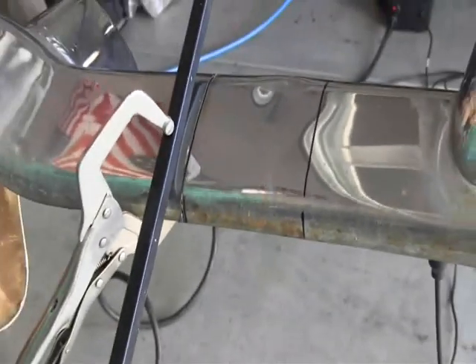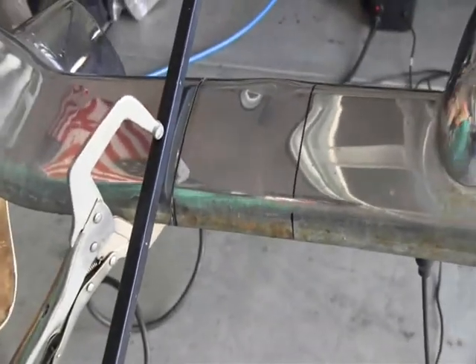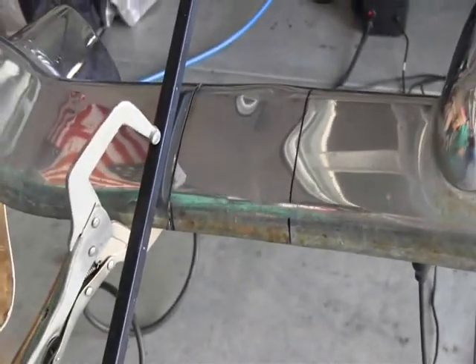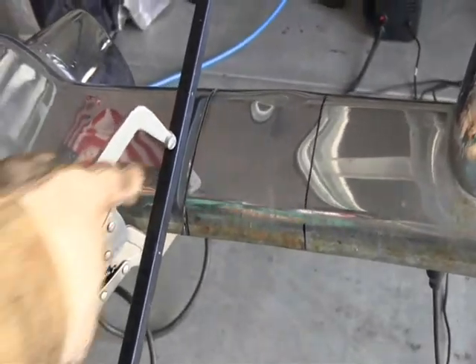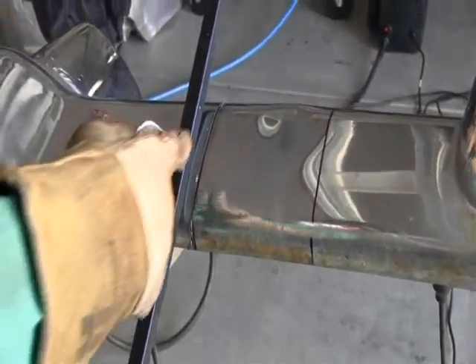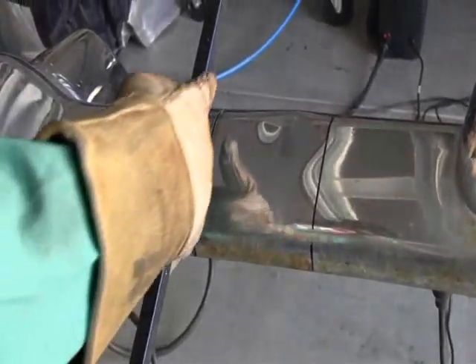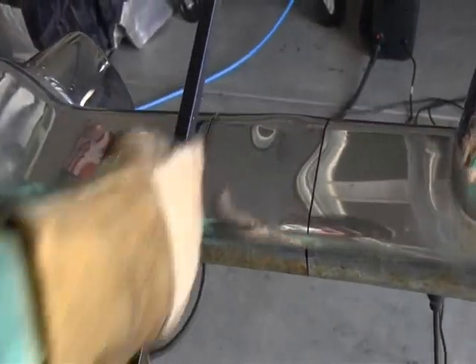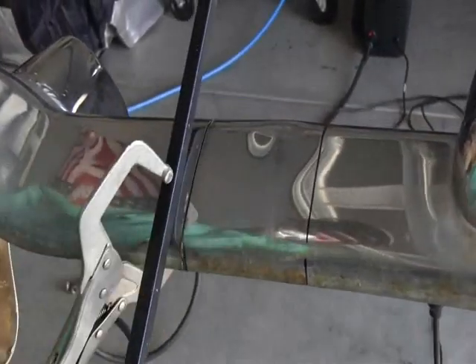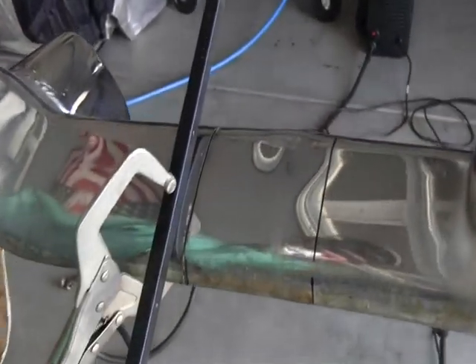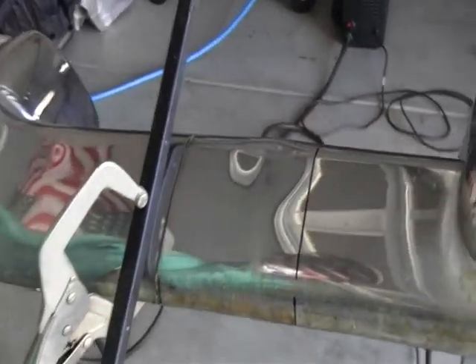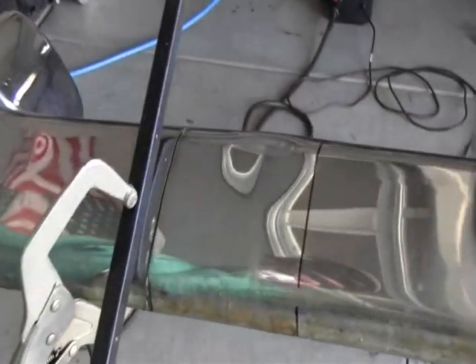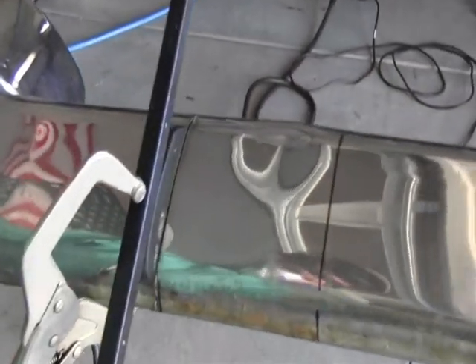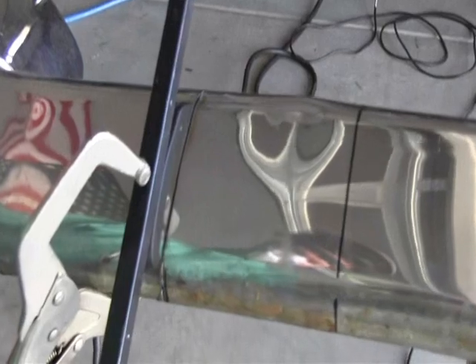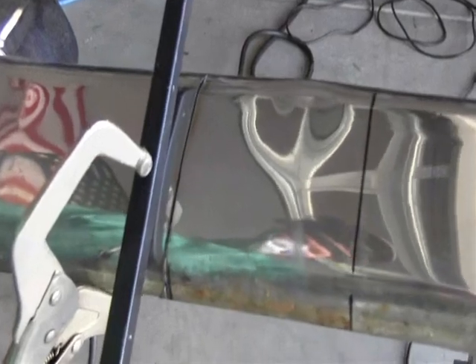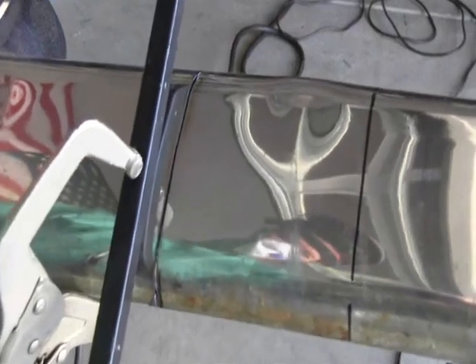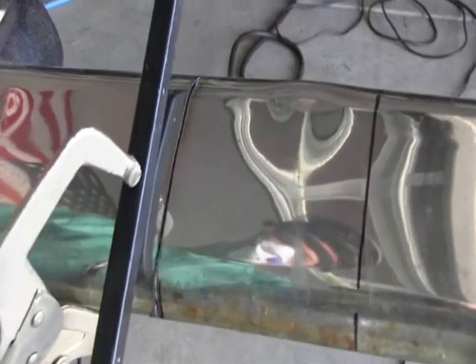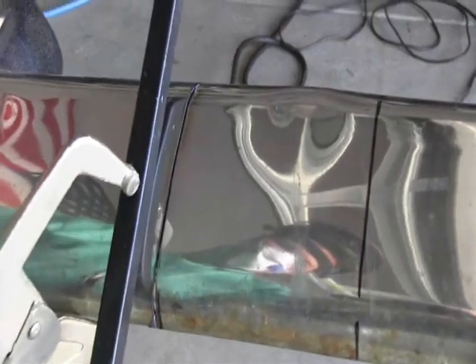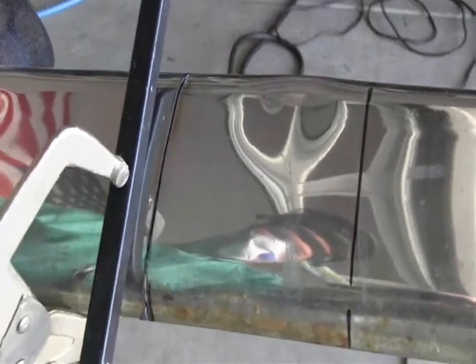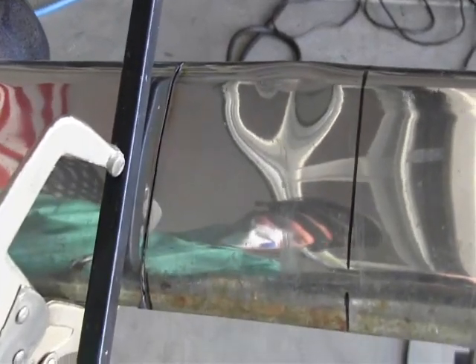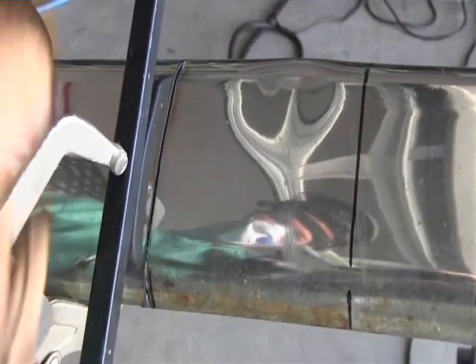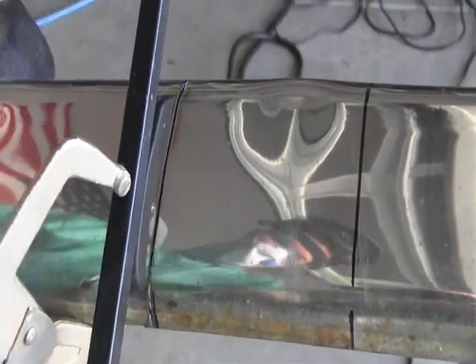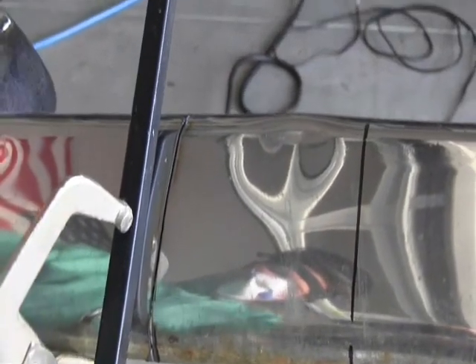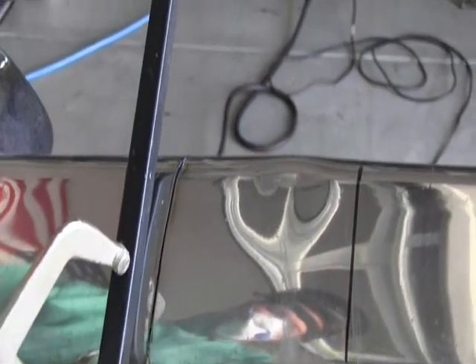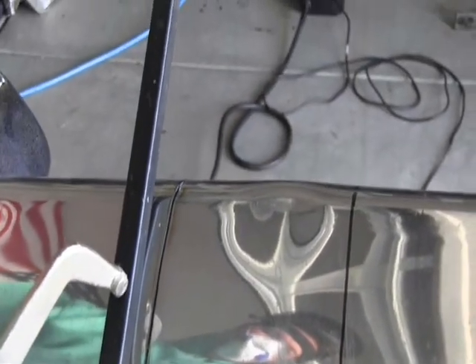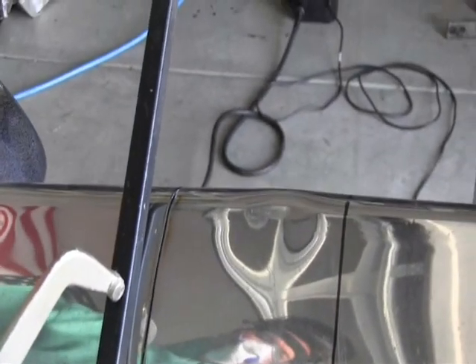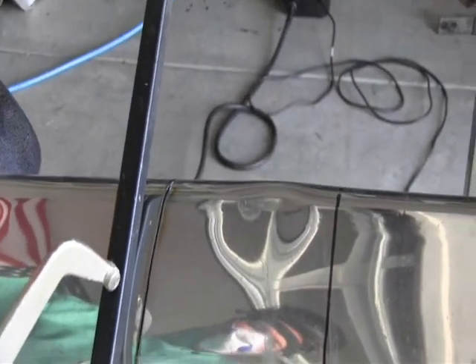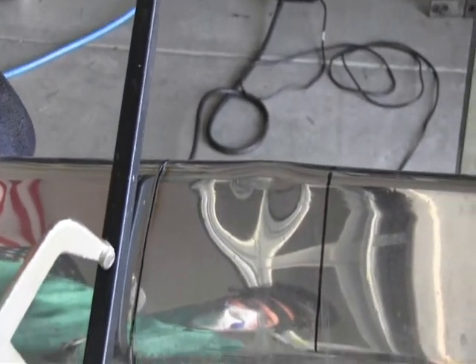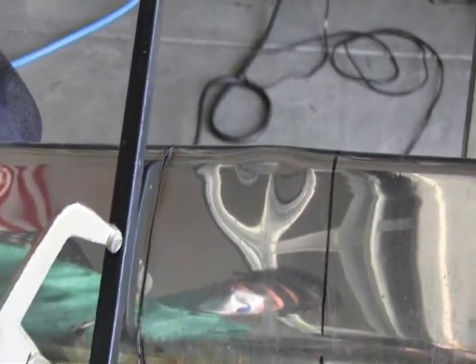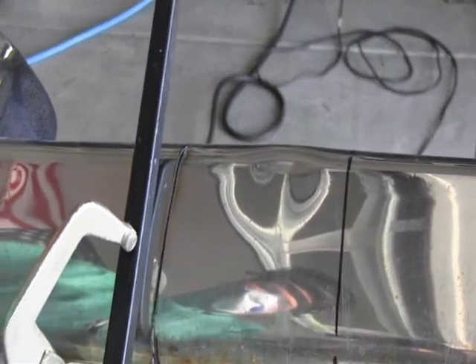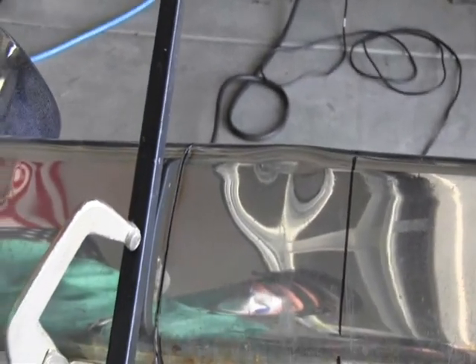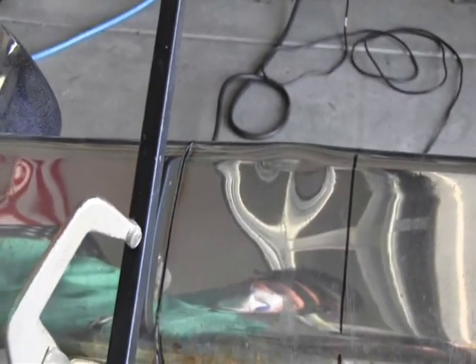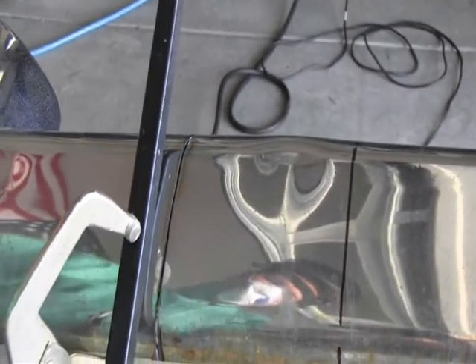You can see it made a beautiful cut — straight lines — and made simple work out of that chrome, no problem.